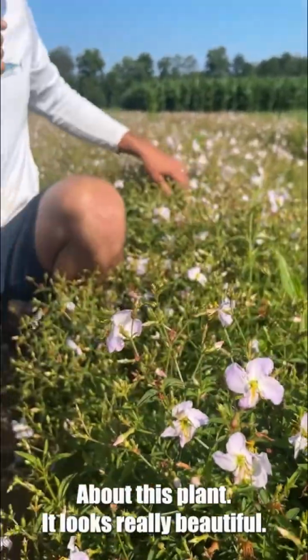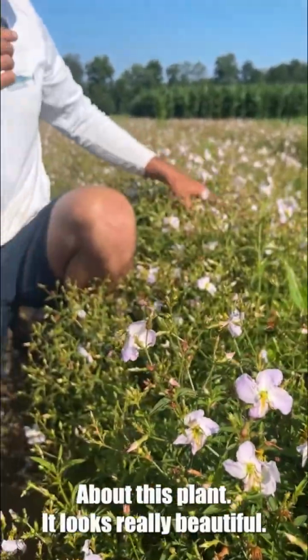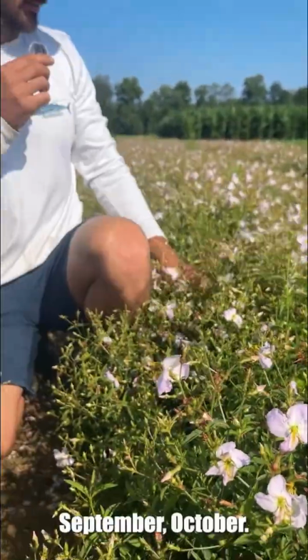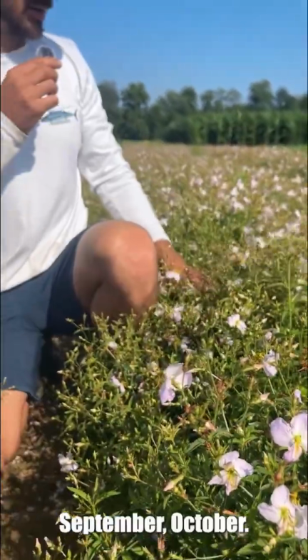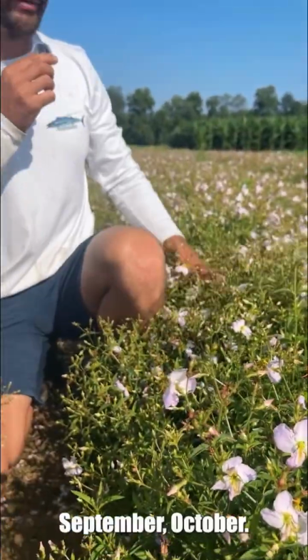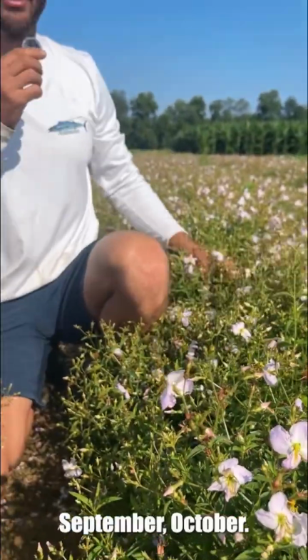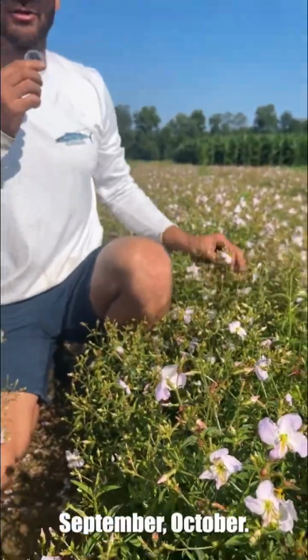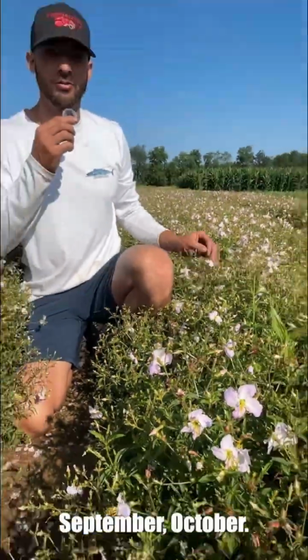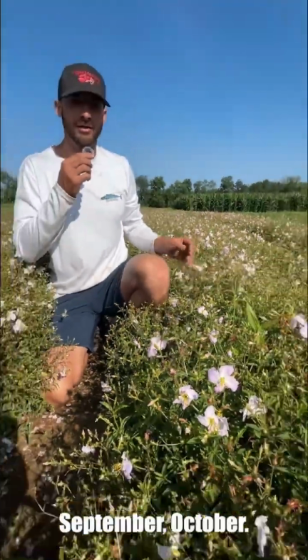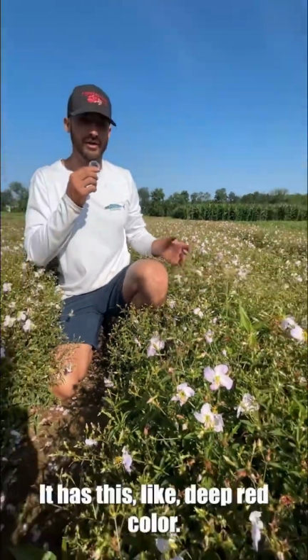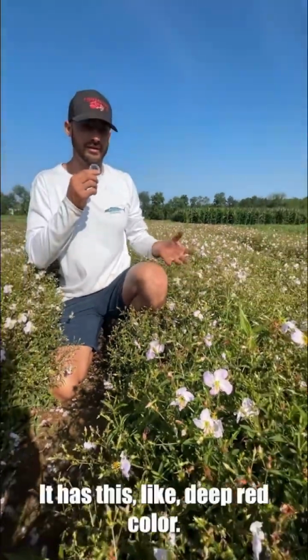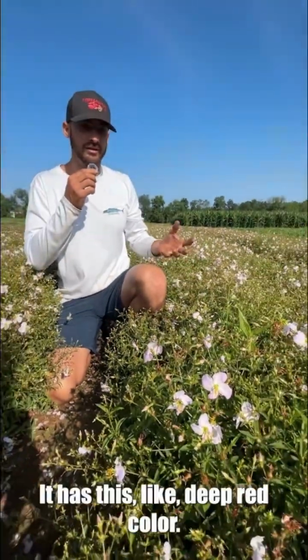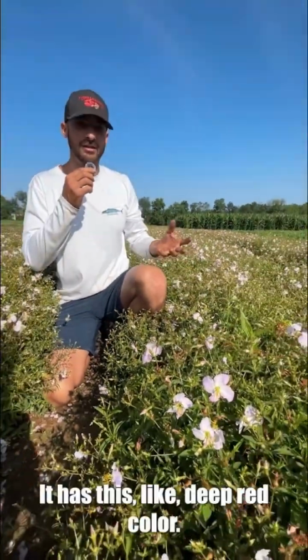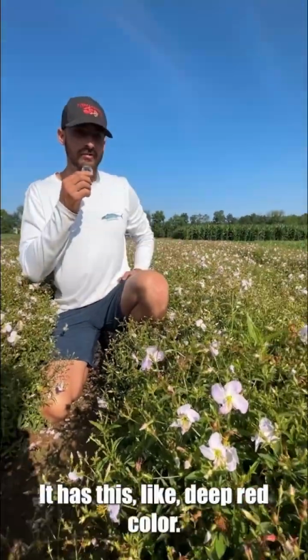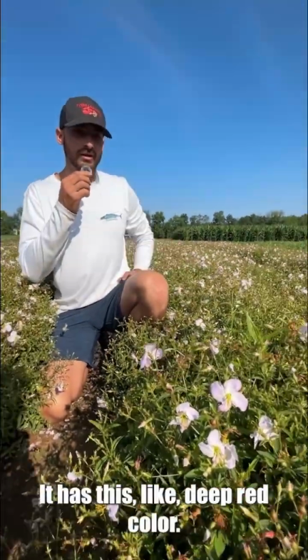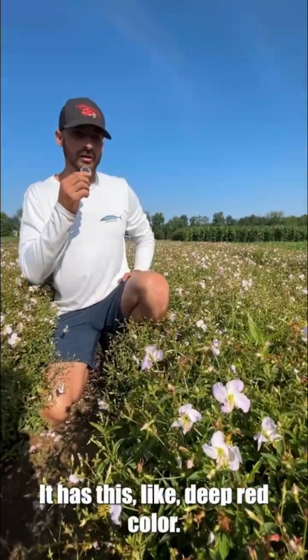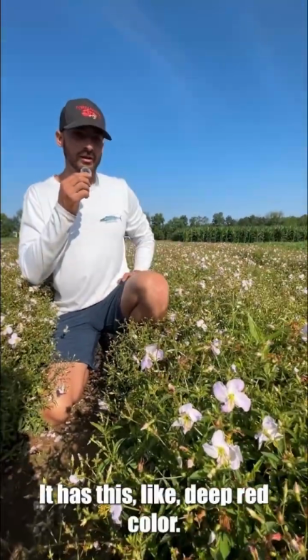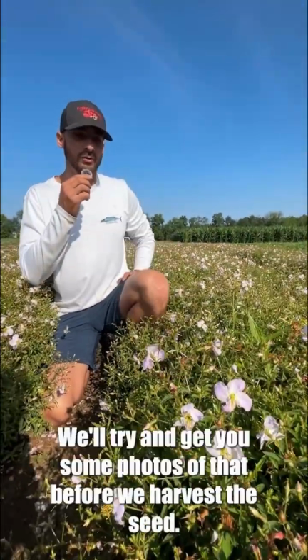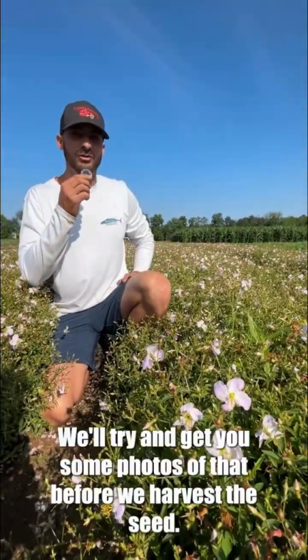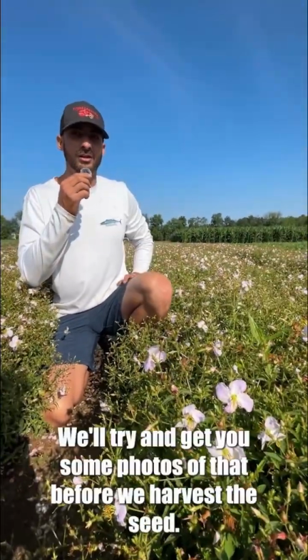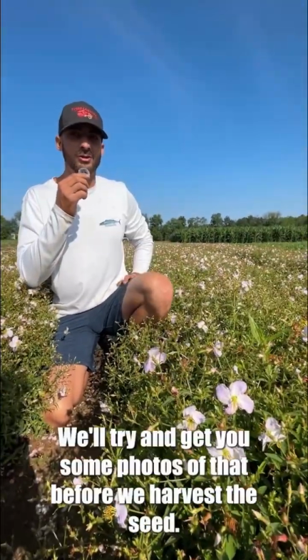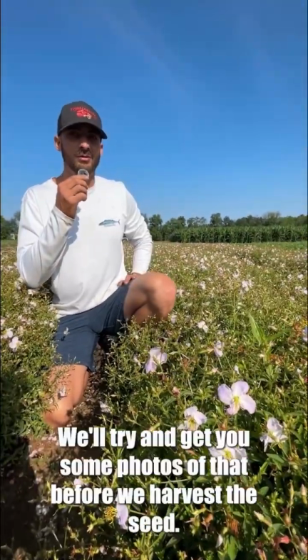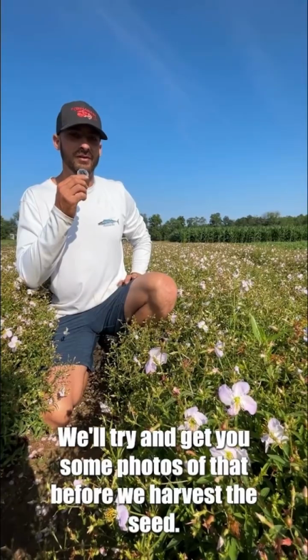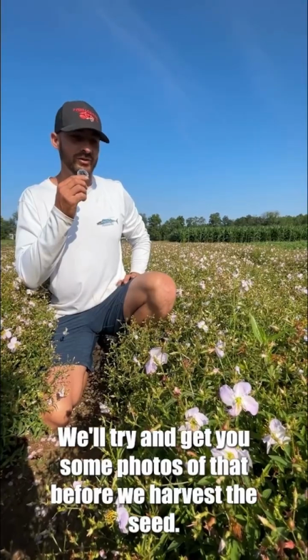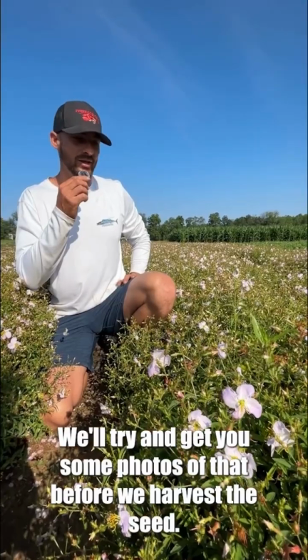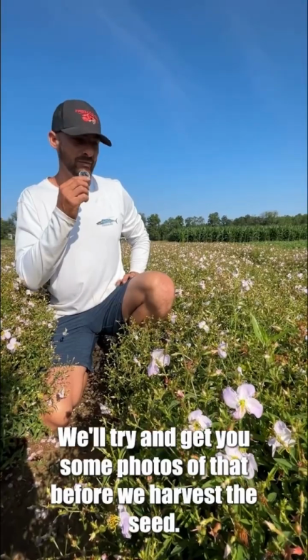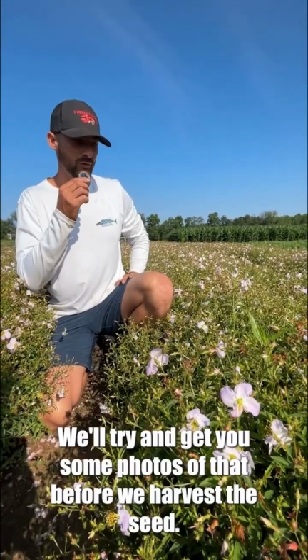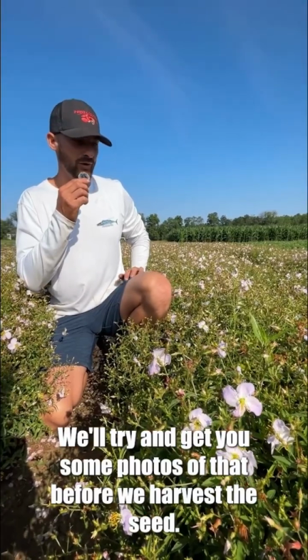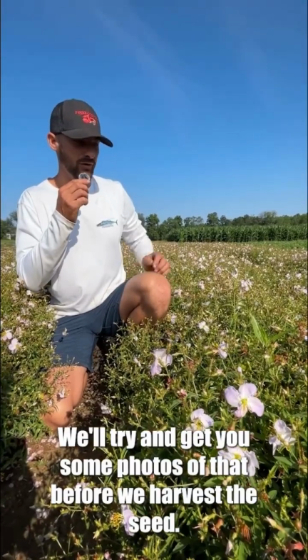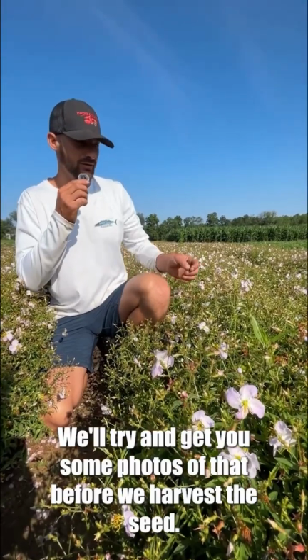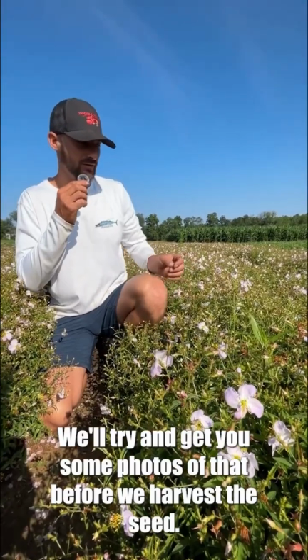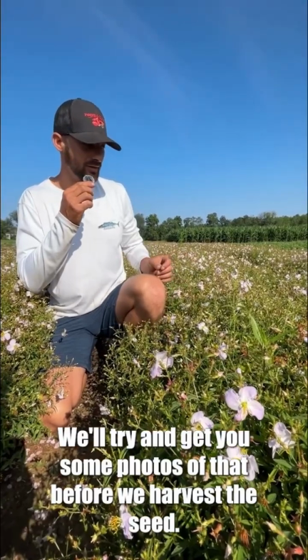In September and October it has this deep red color. We'll try and get you some photos of that before we harvest the seed.